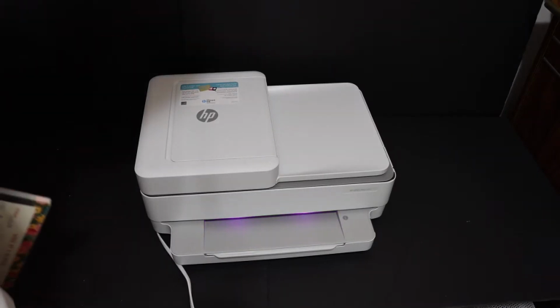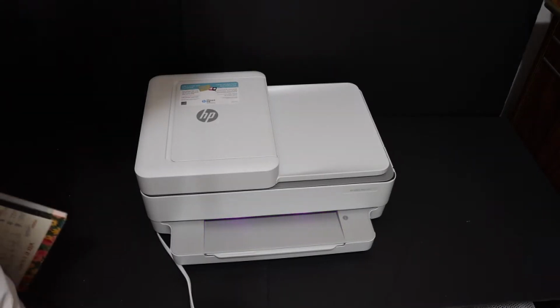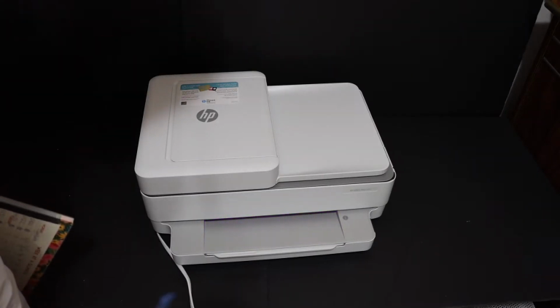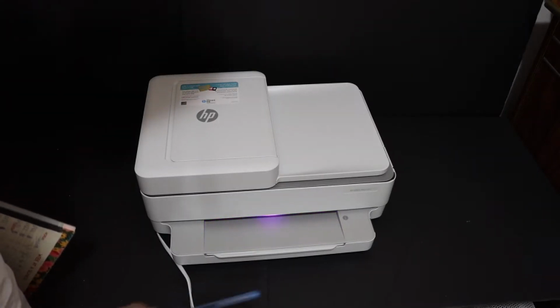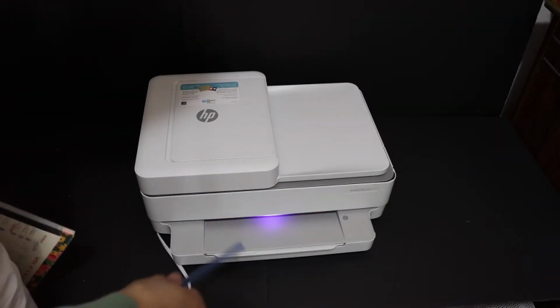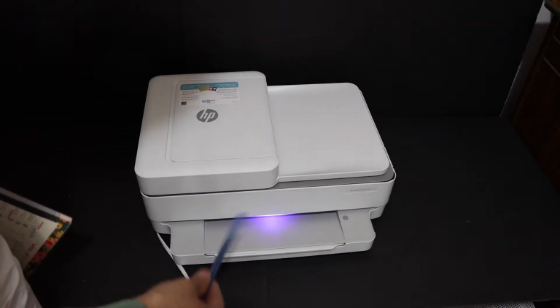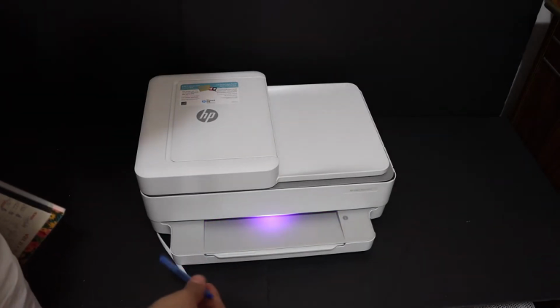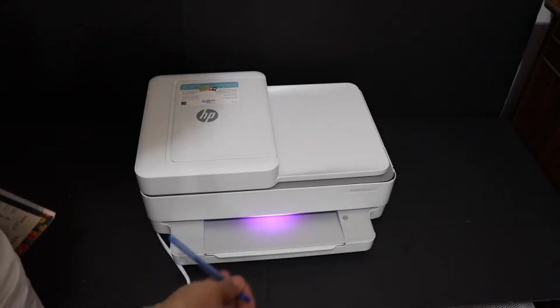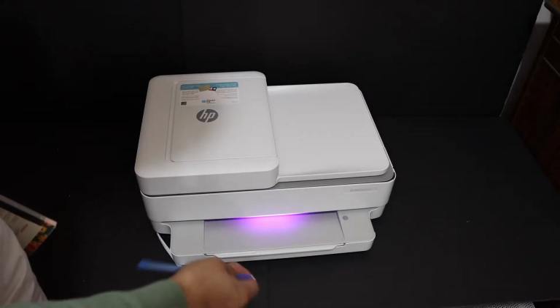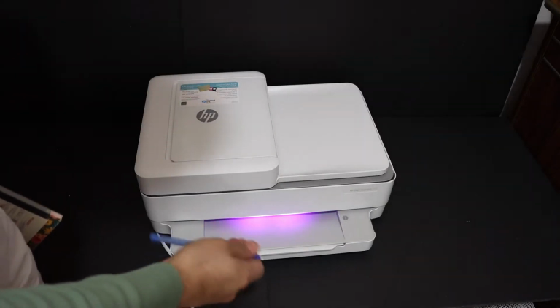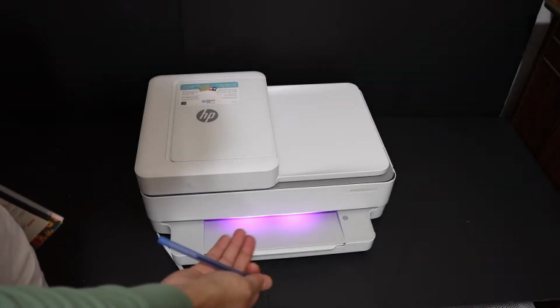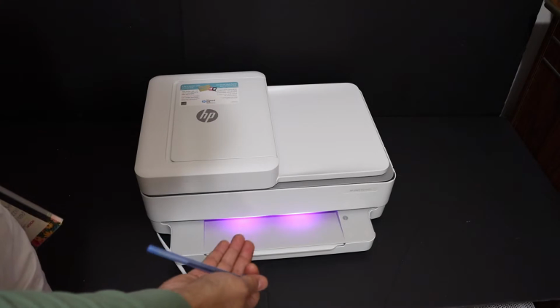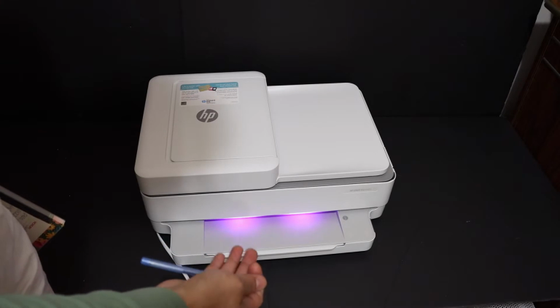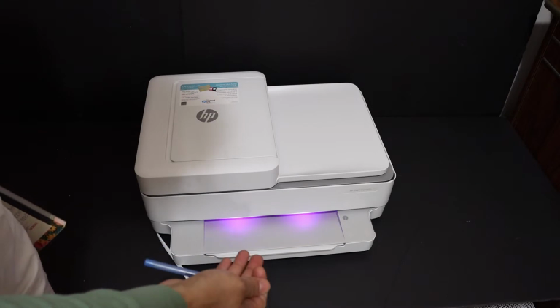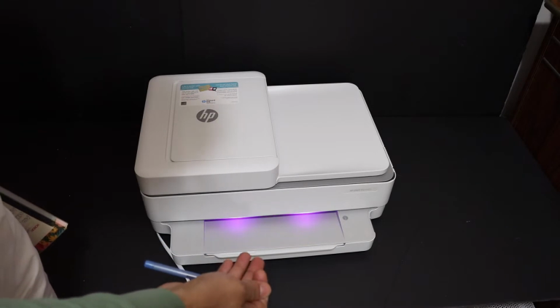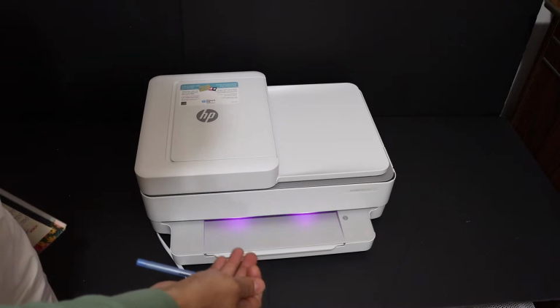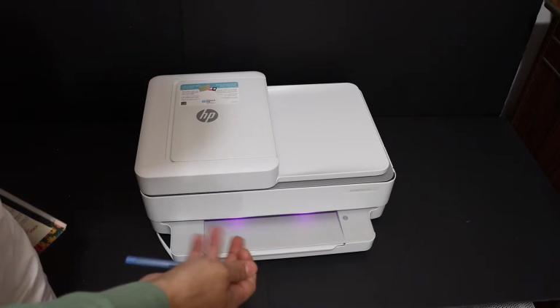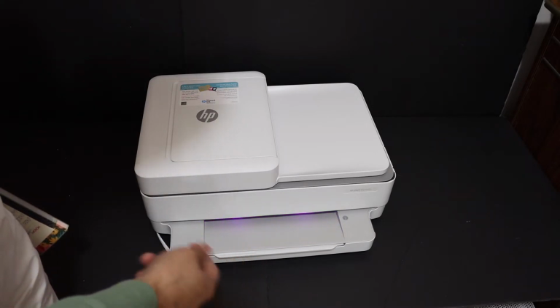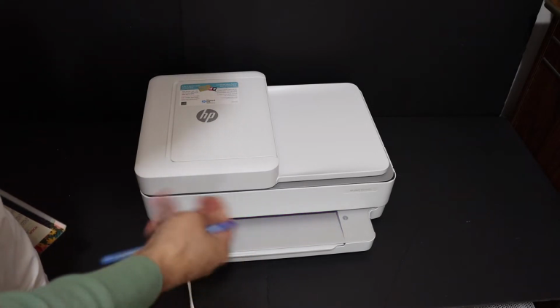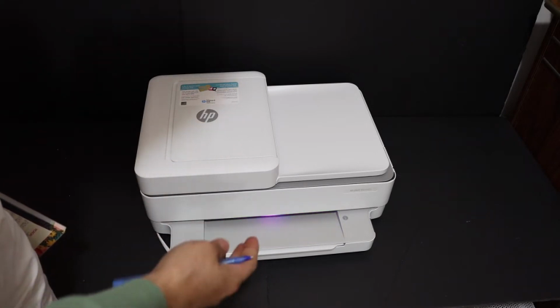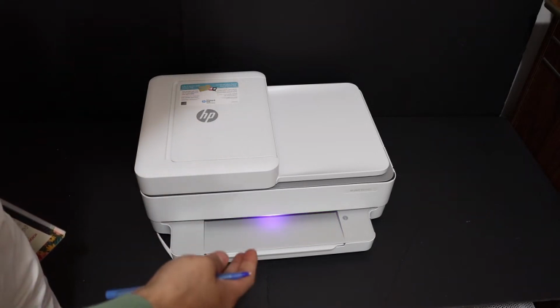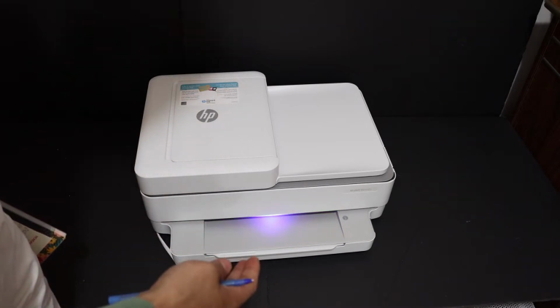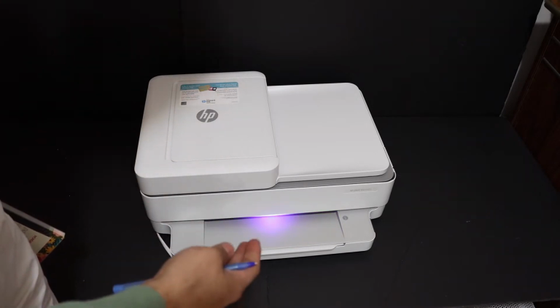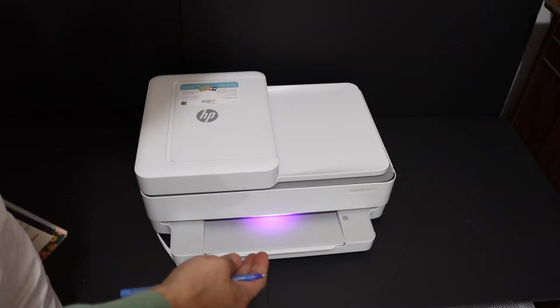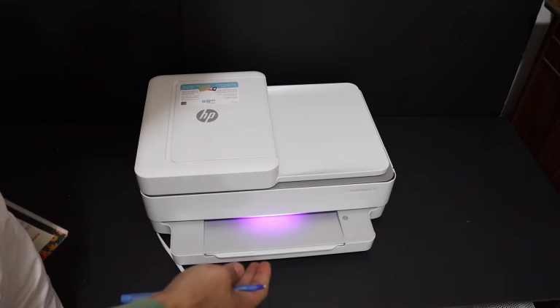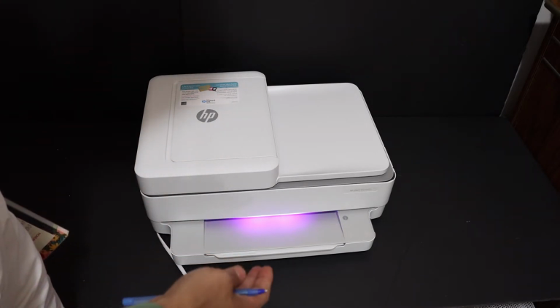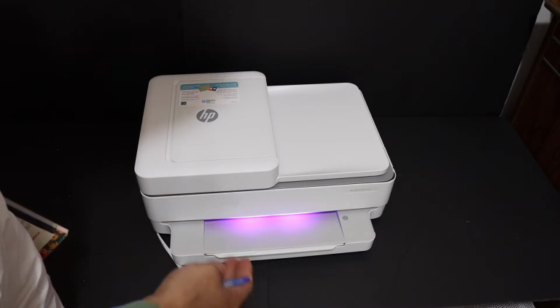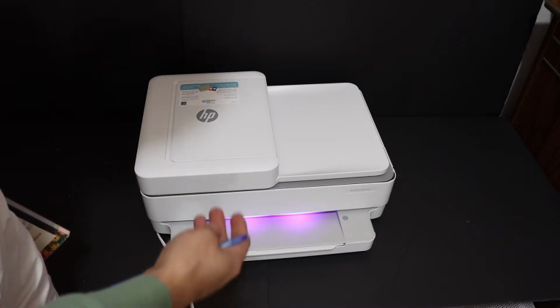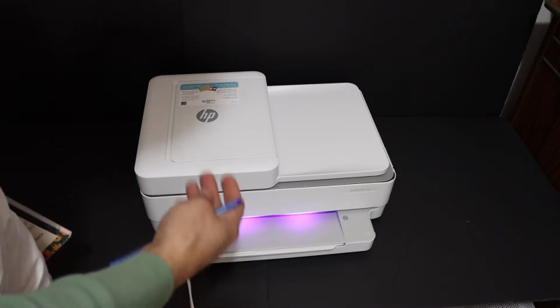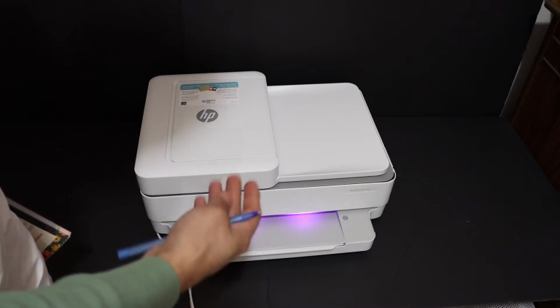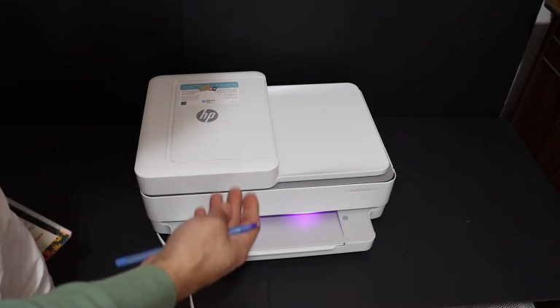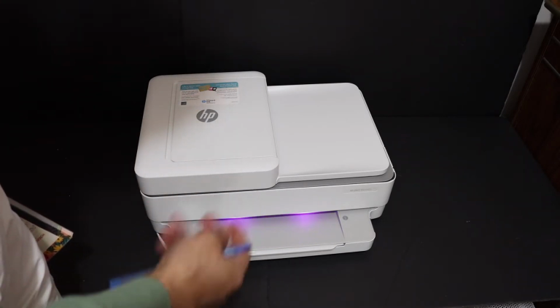We can see the light has turned purple, which means it is ready for the setup process and we can start the setup.